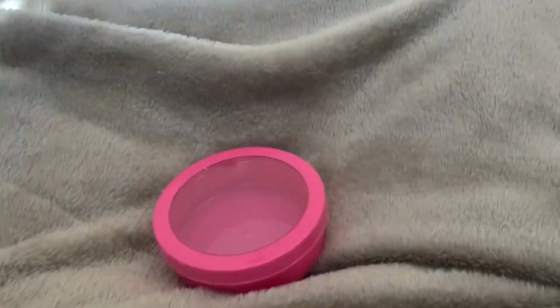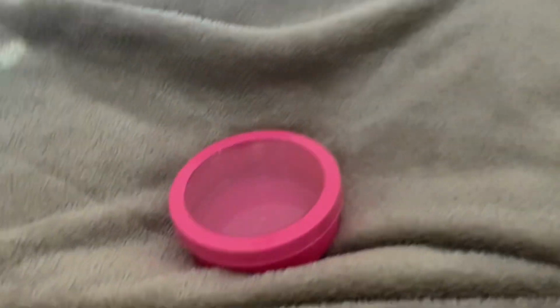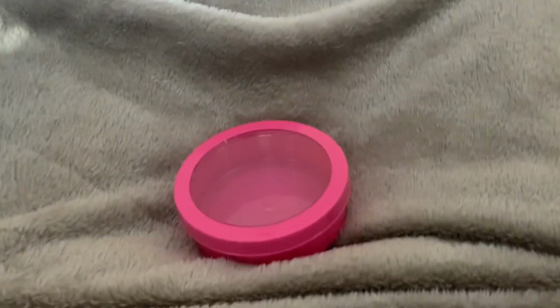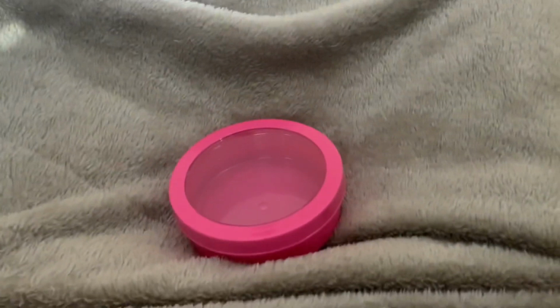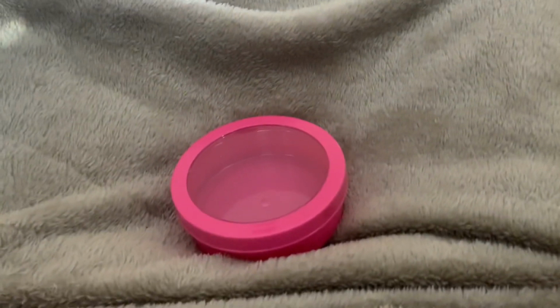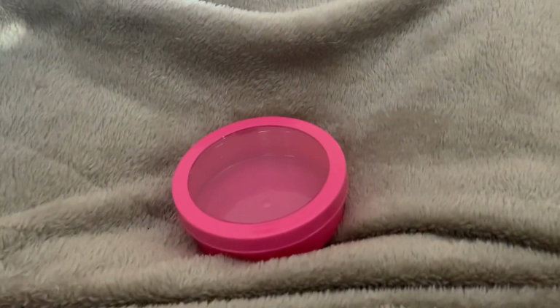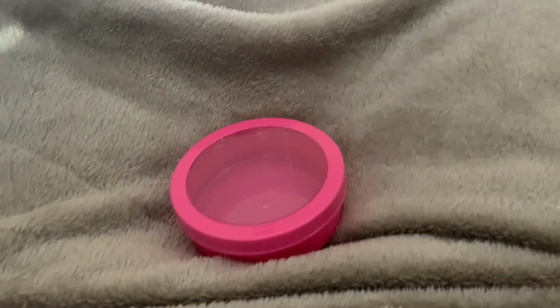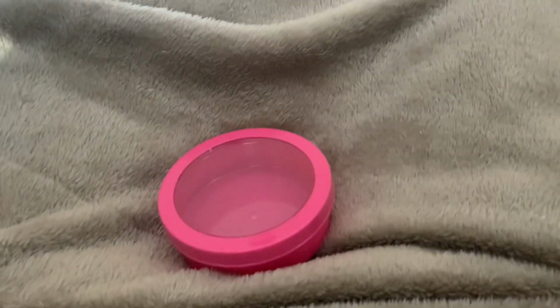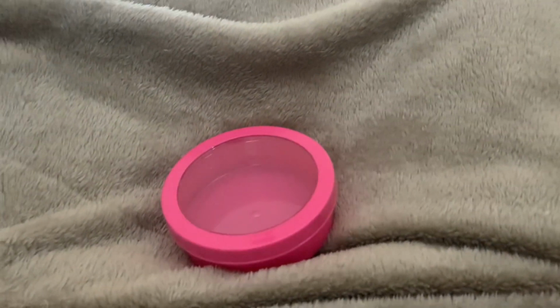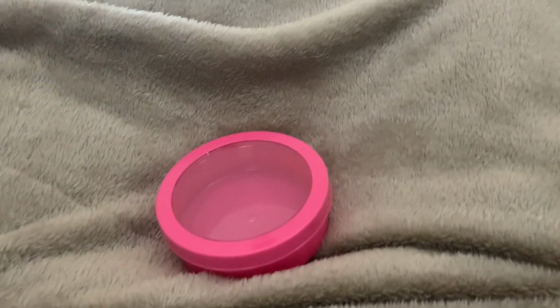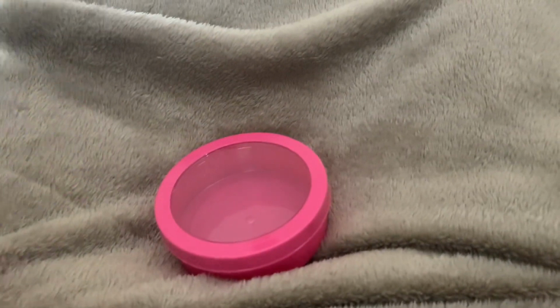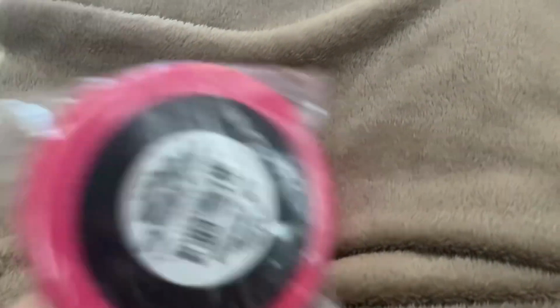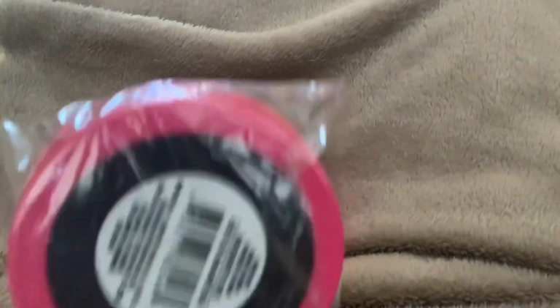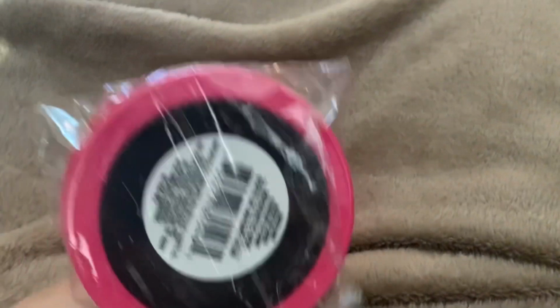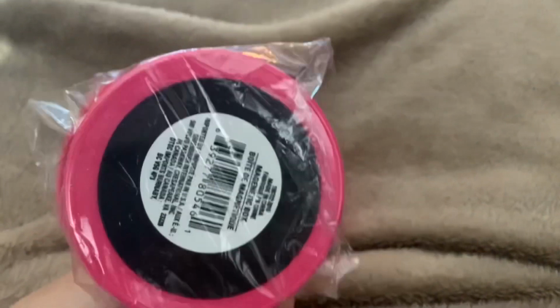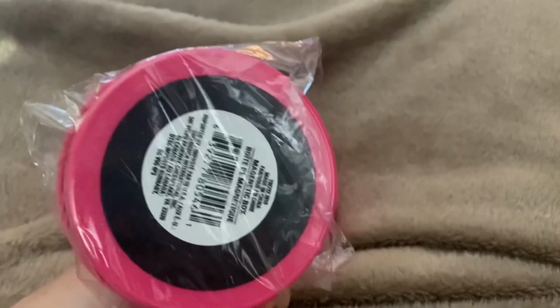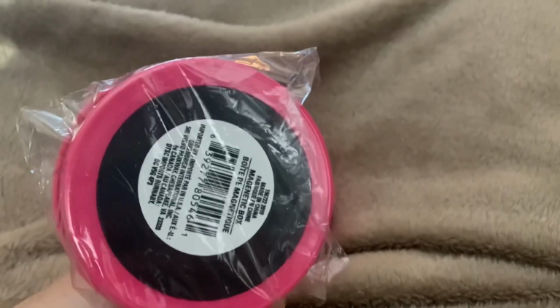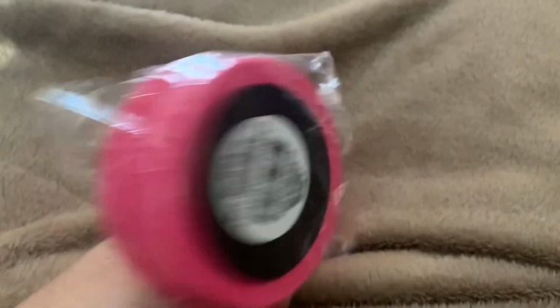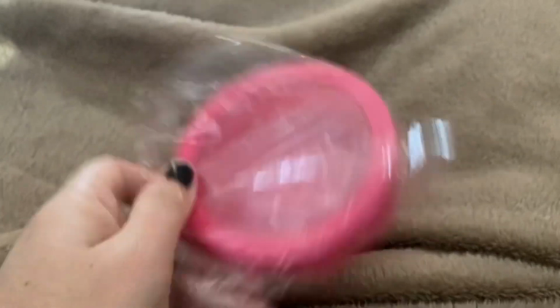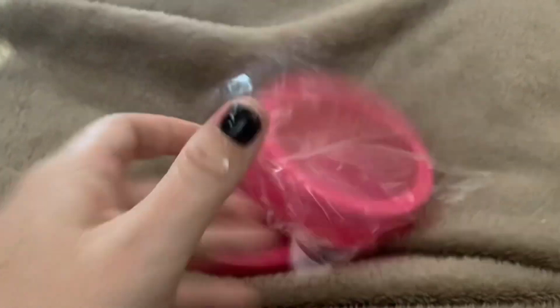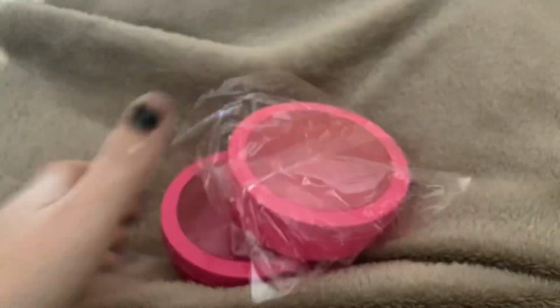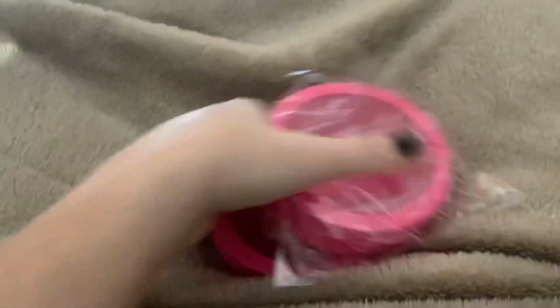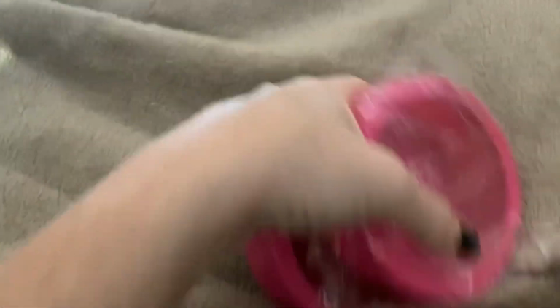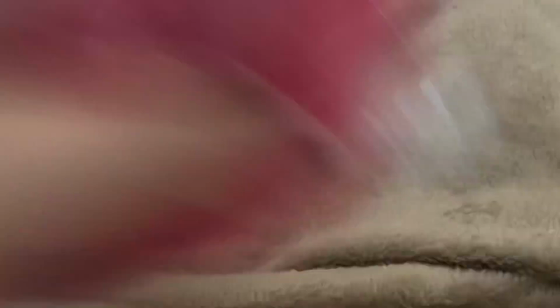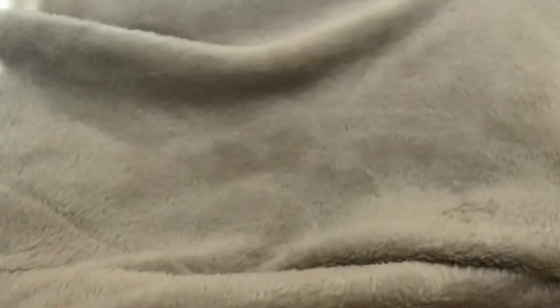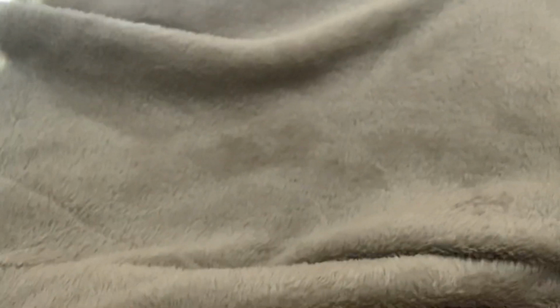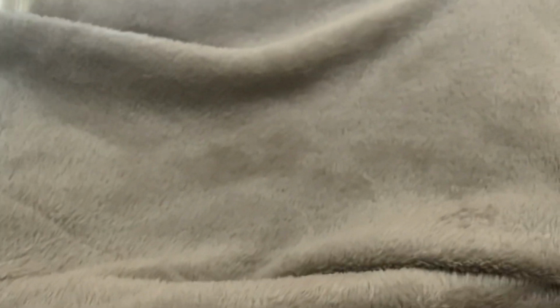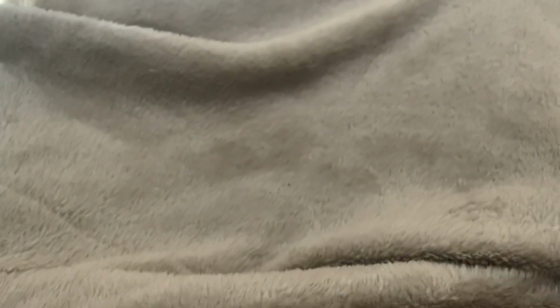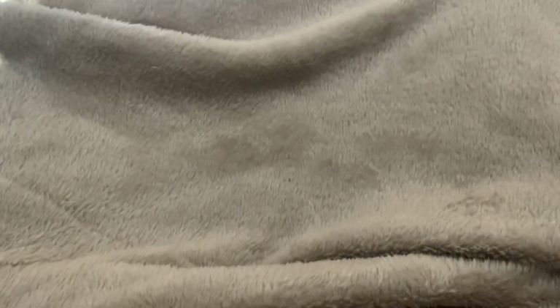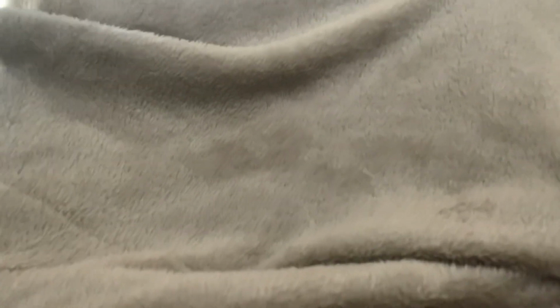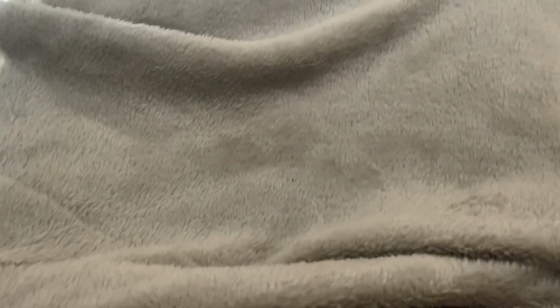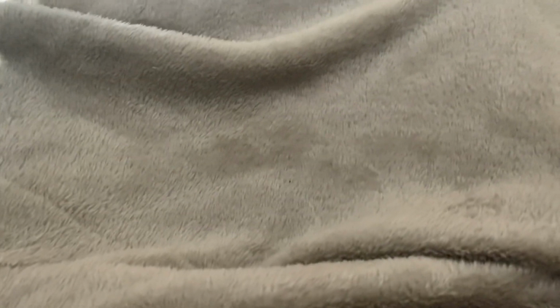I got a couple of these little magnetized bins. I love putting my sequin mixes in there.